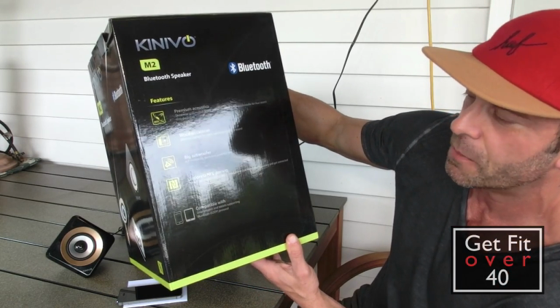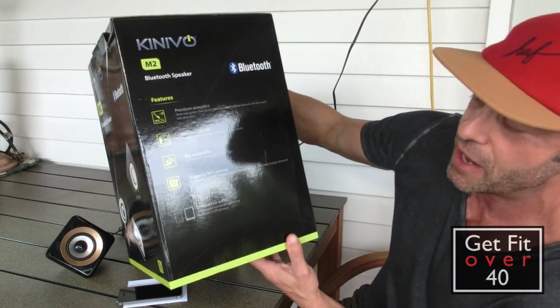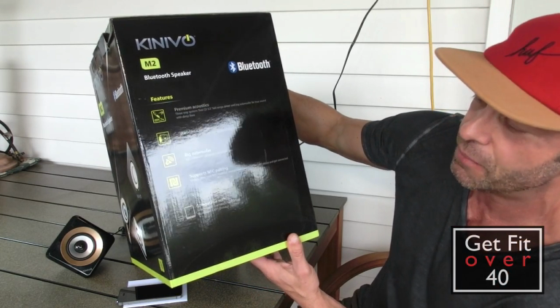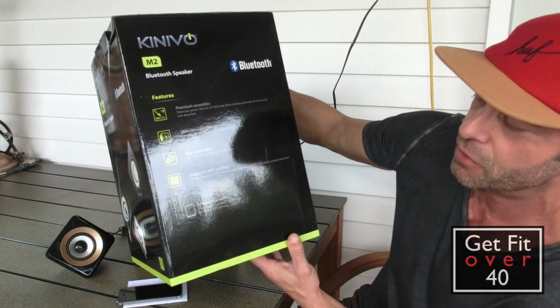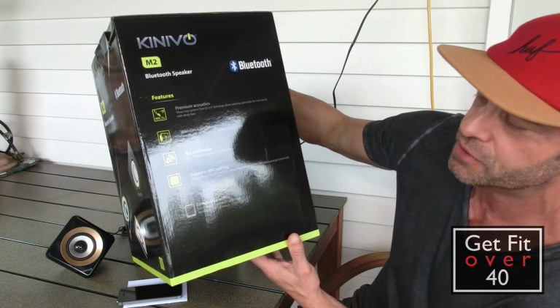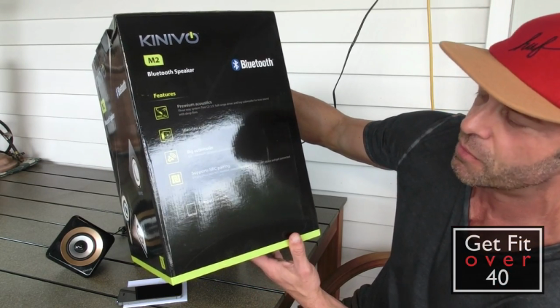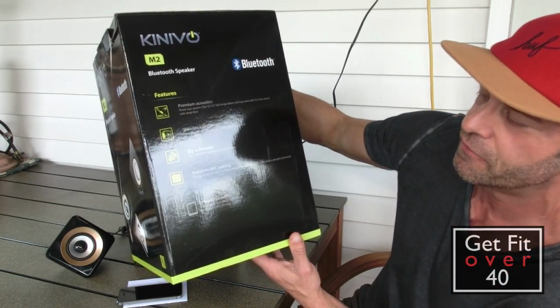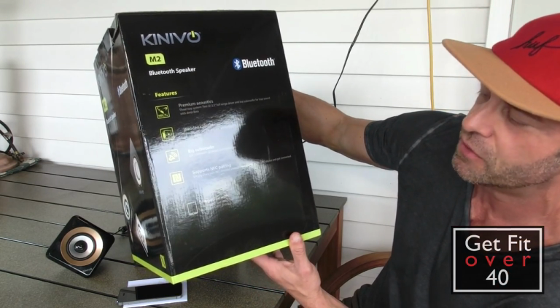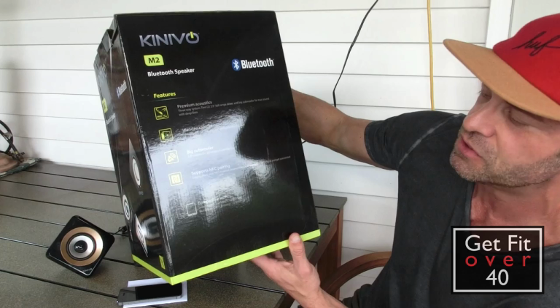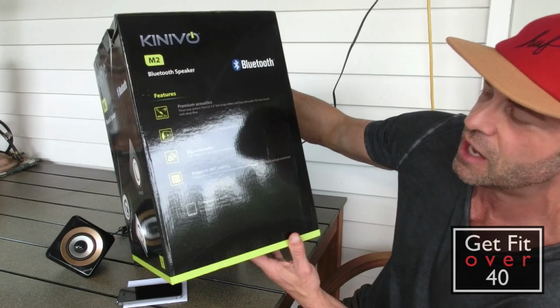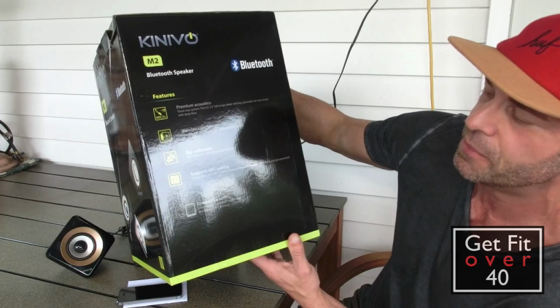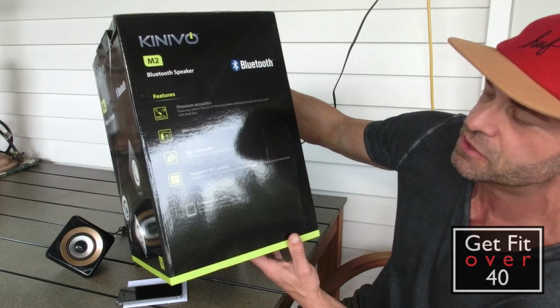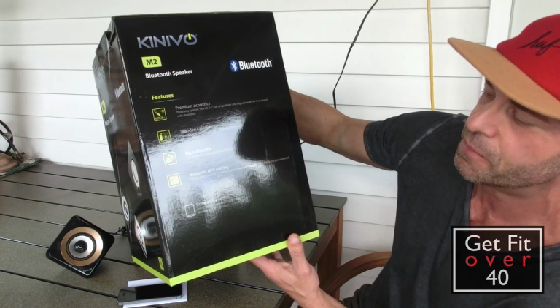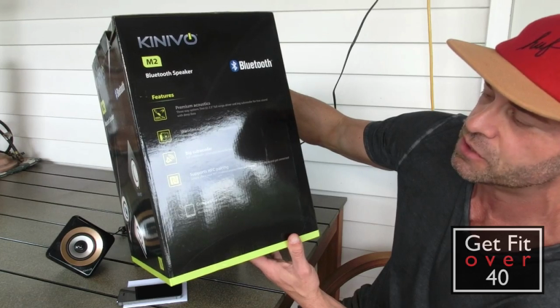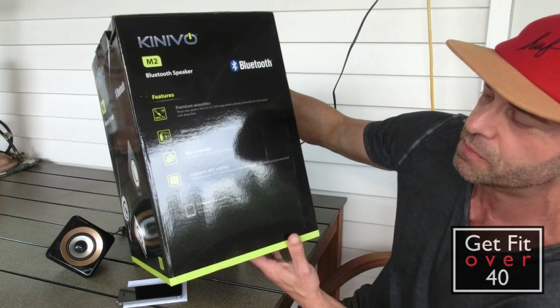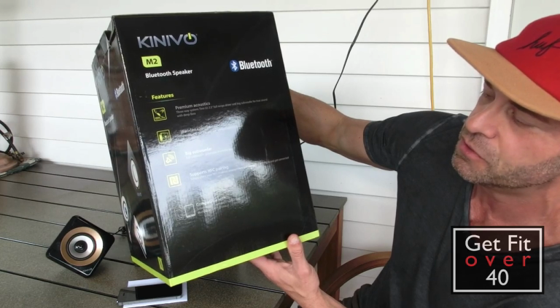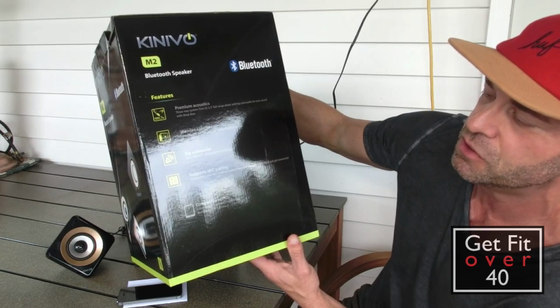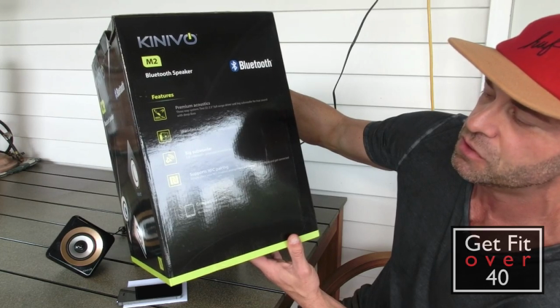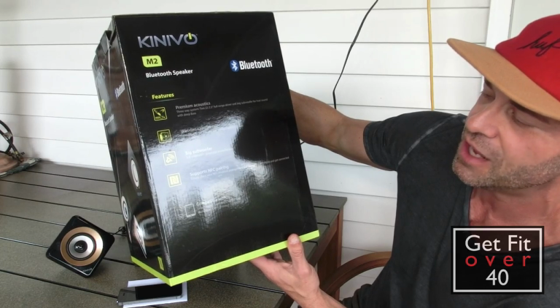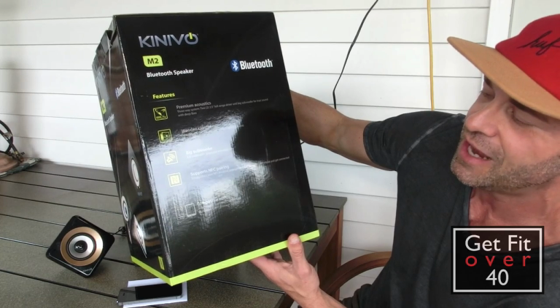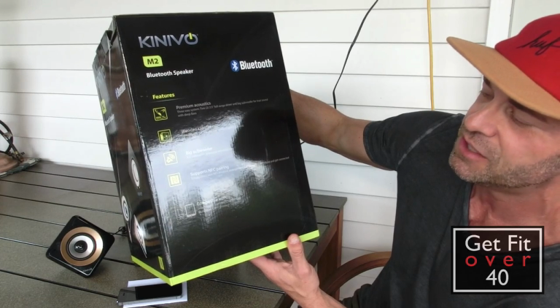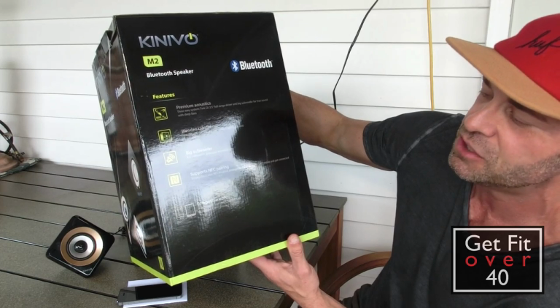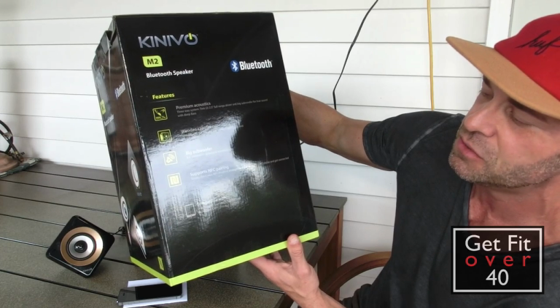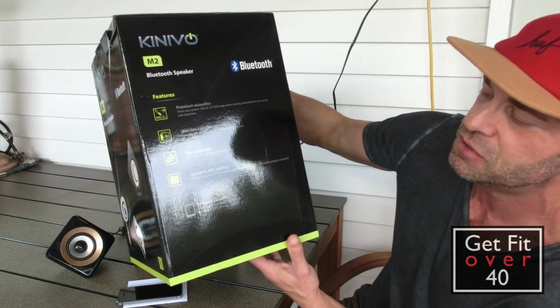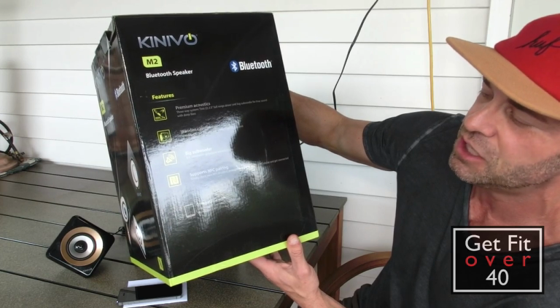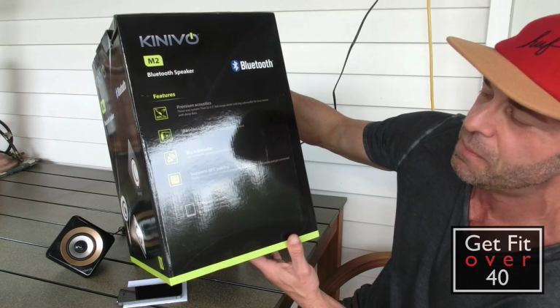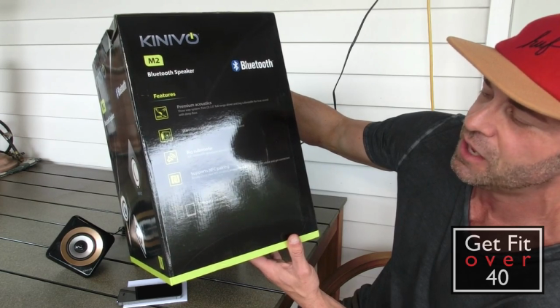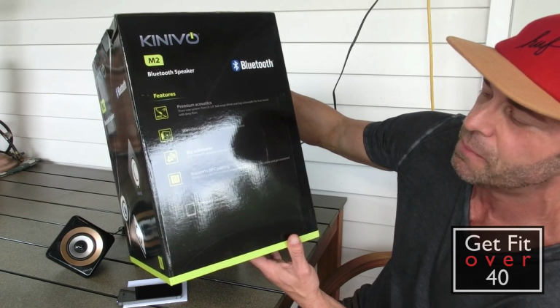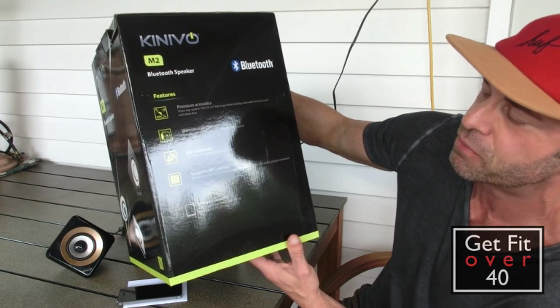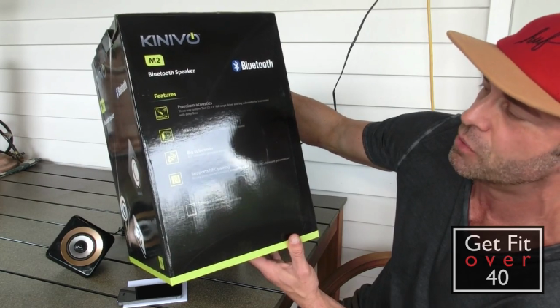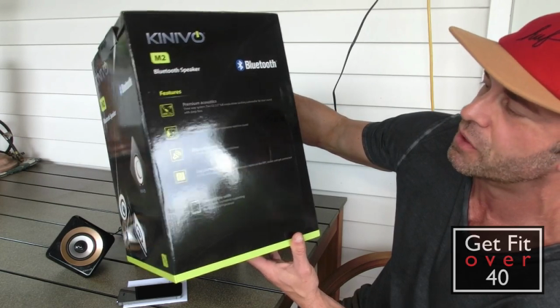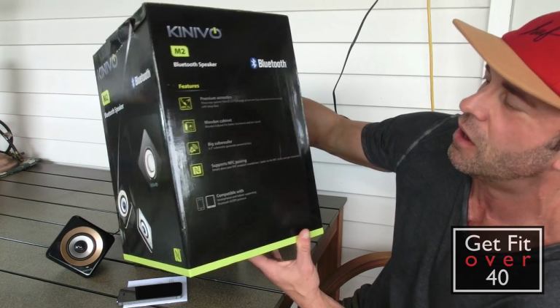Compatible with smartphones and tablets, supports Bluetooth A2DP protocol.